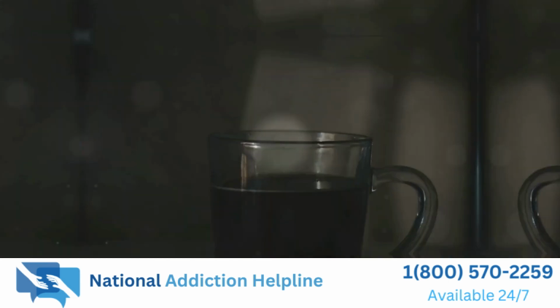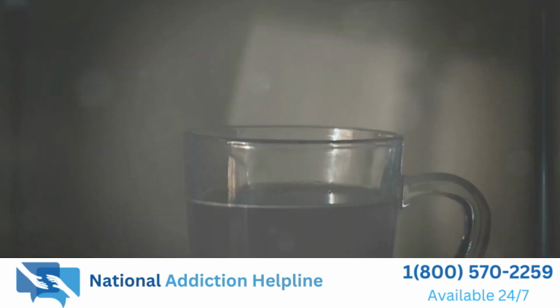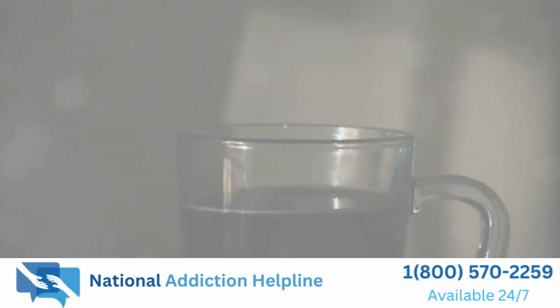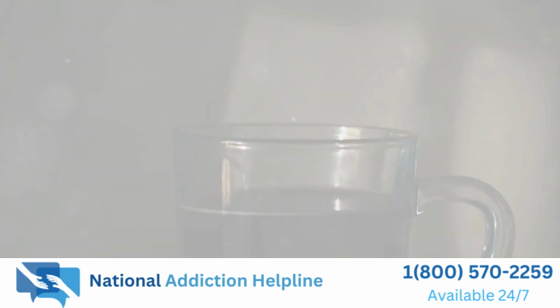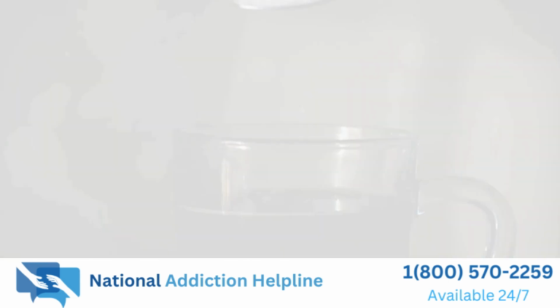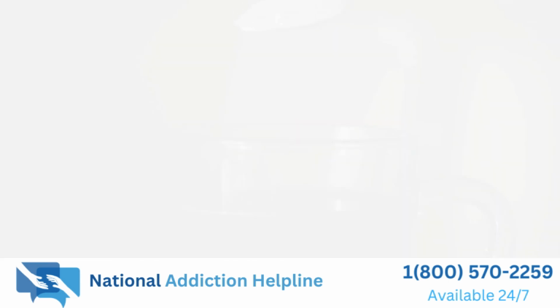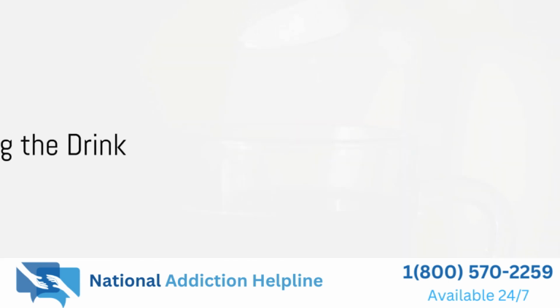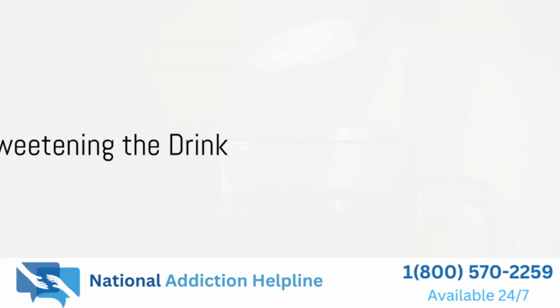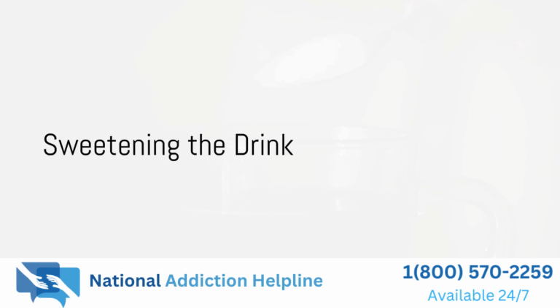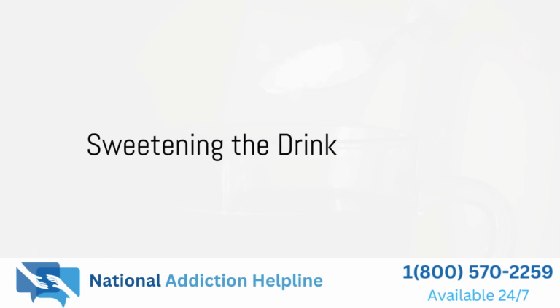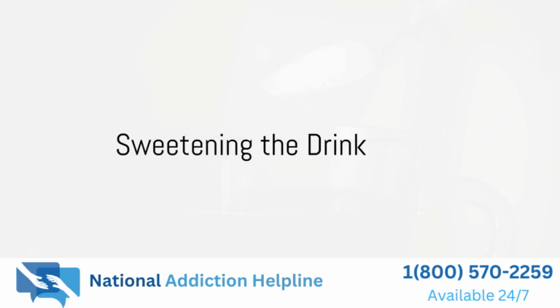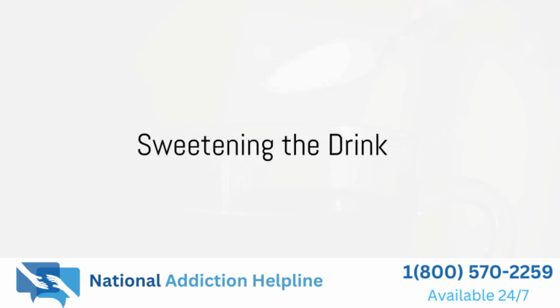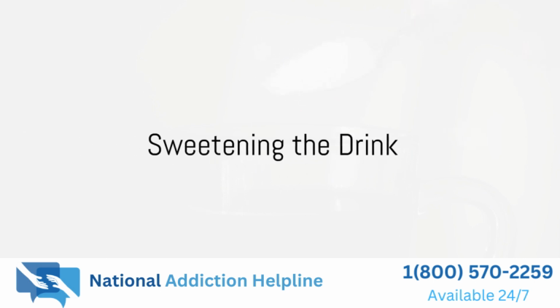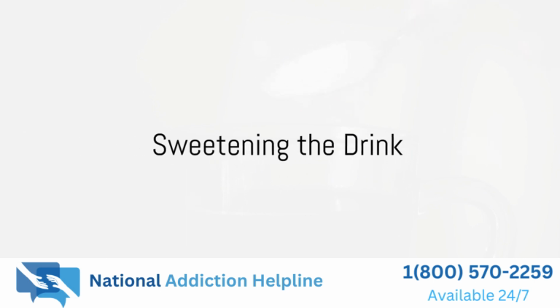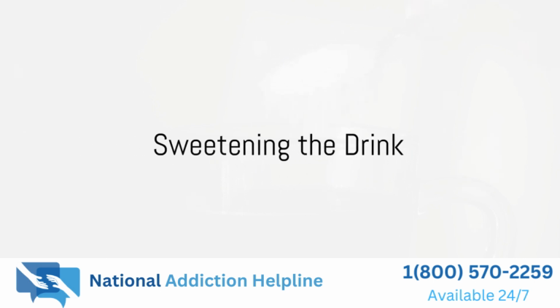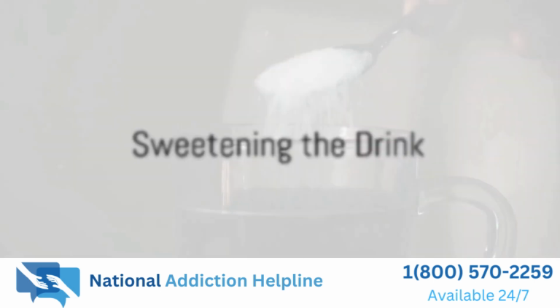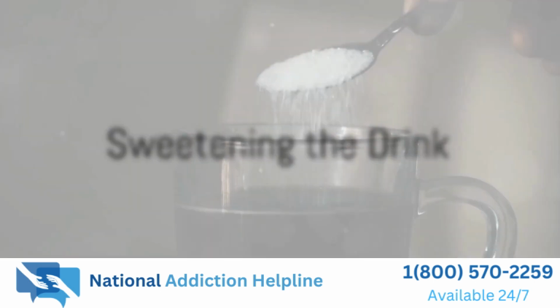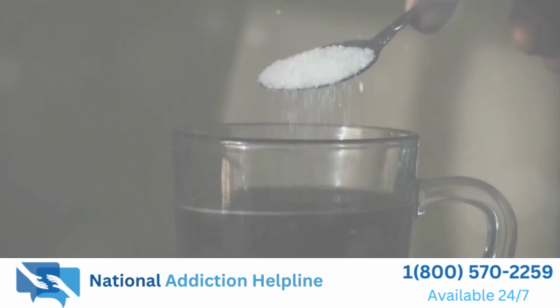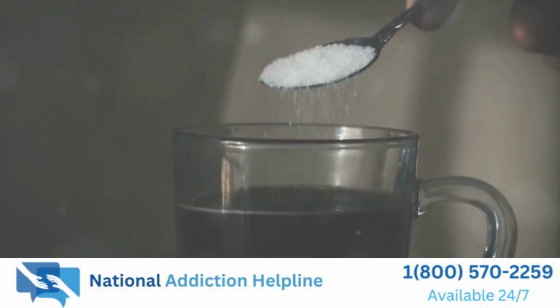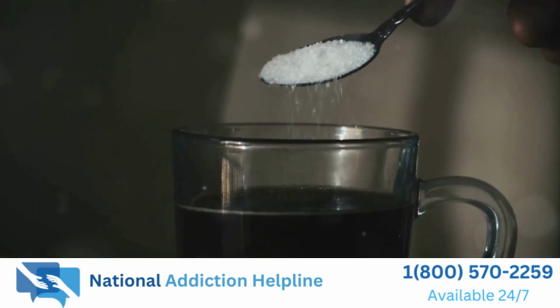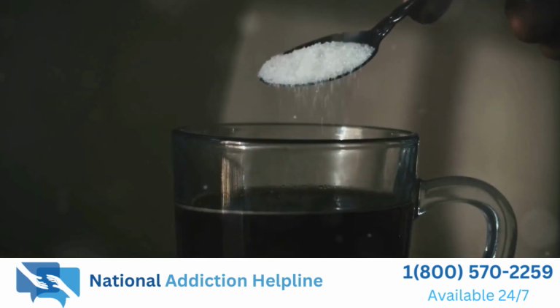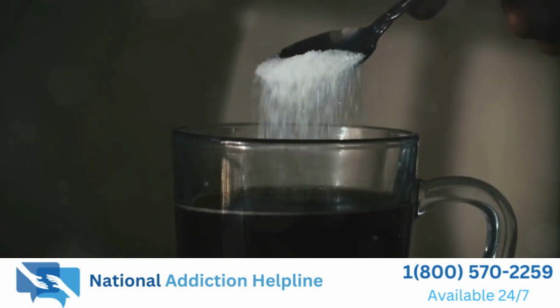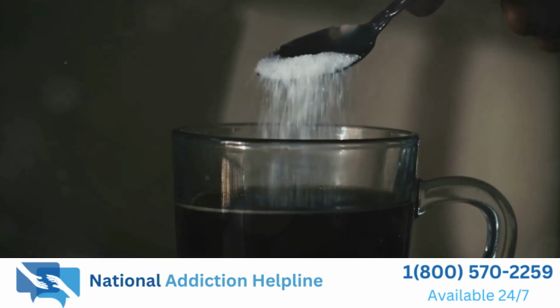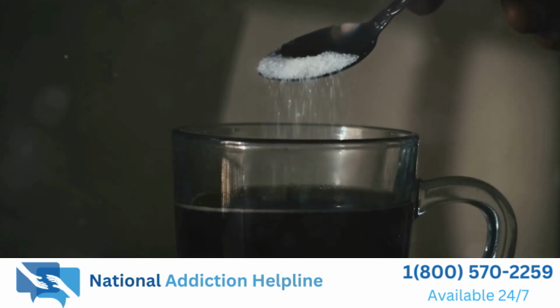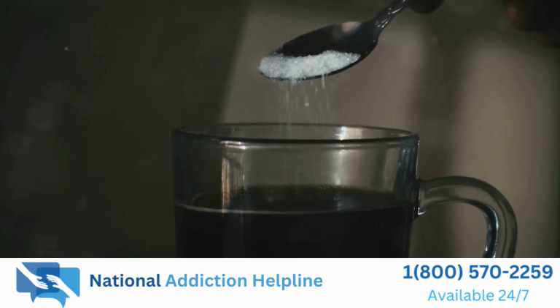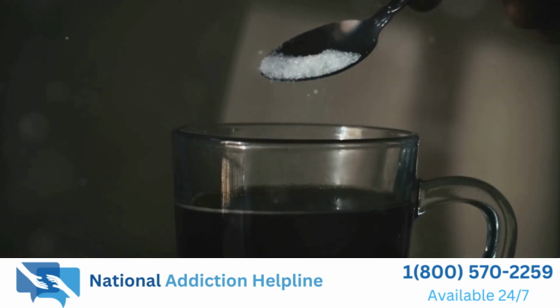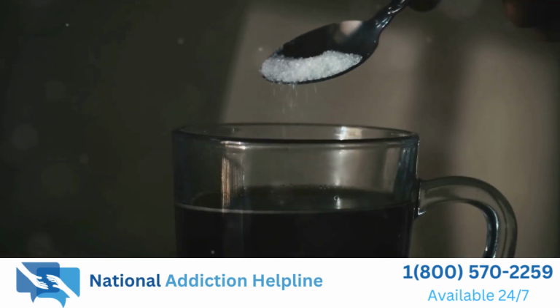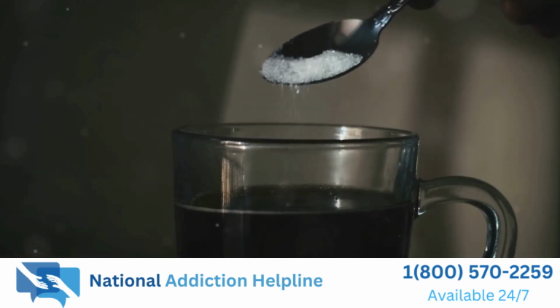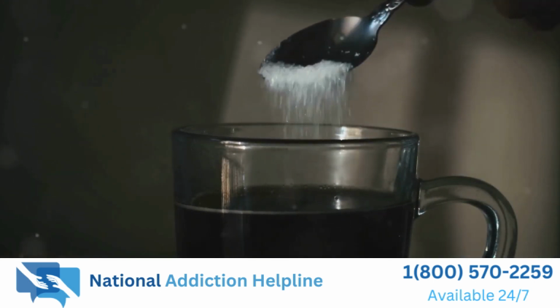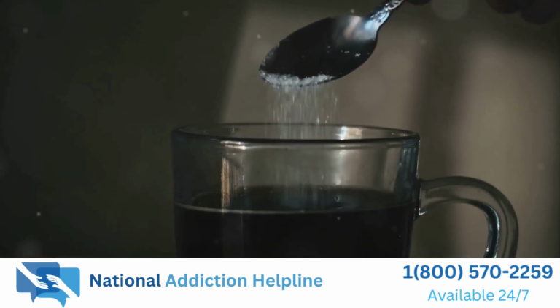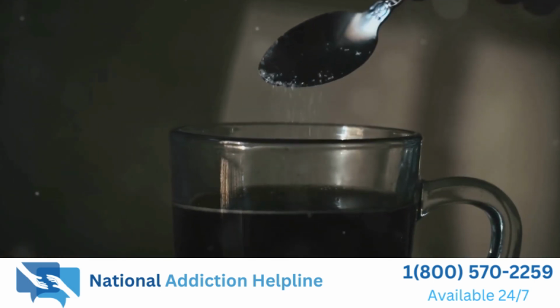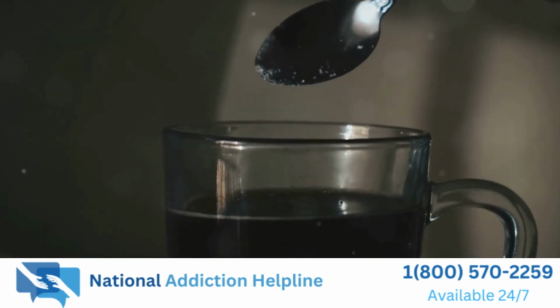Now it's time to sweeten our drink. Add some sugar to taste. You can adjust the amount depending on how sweet you like it.